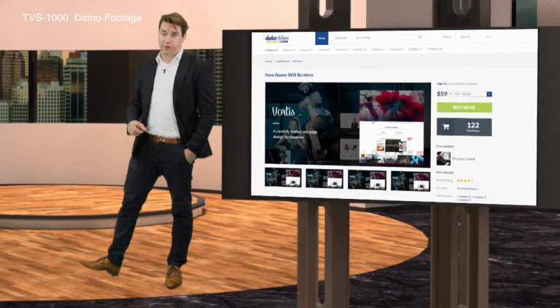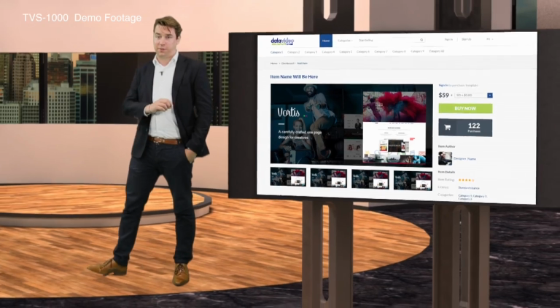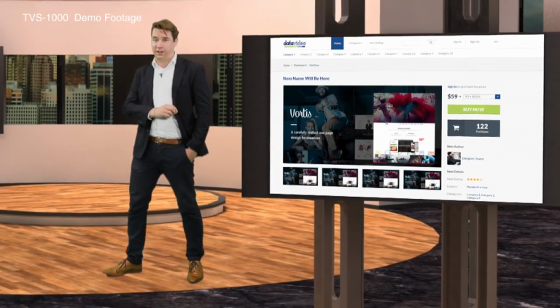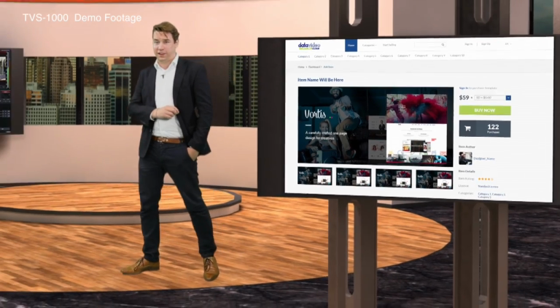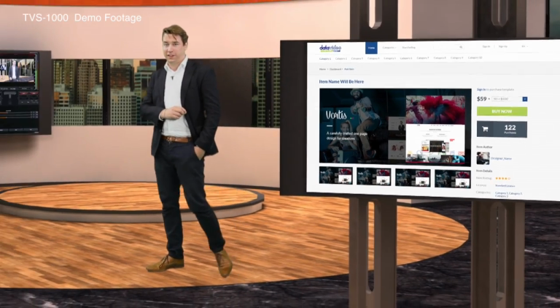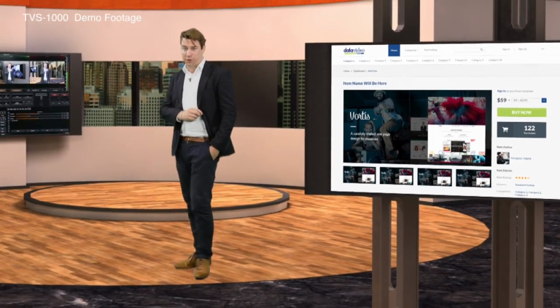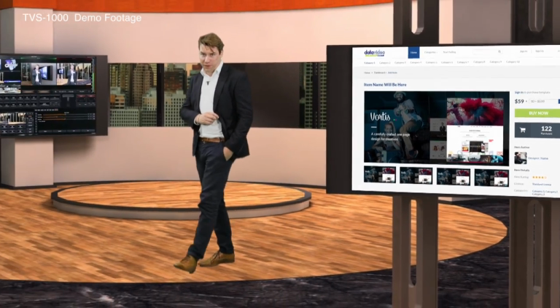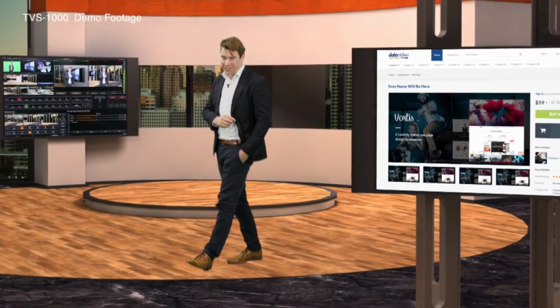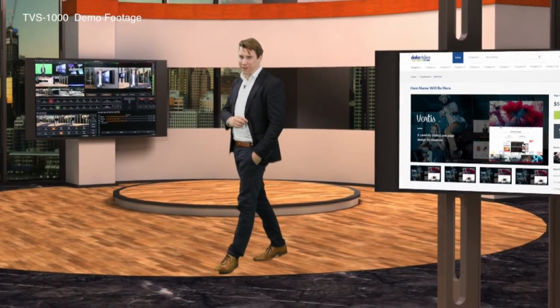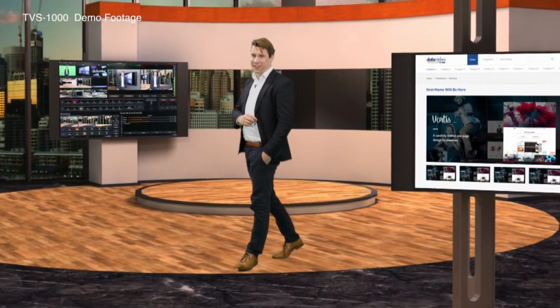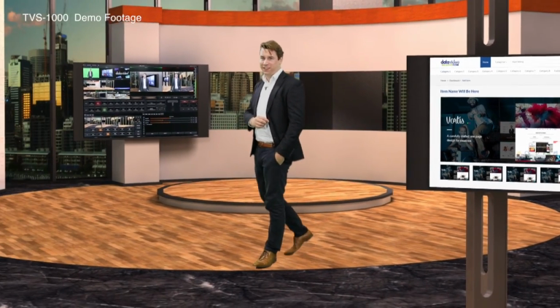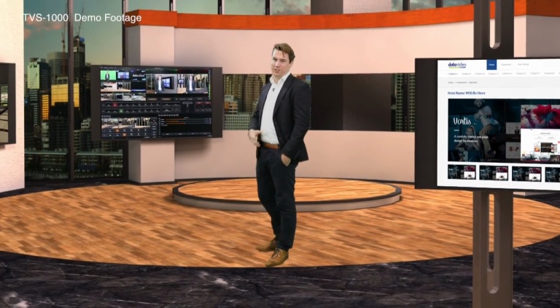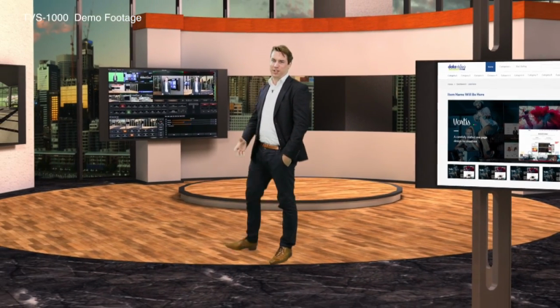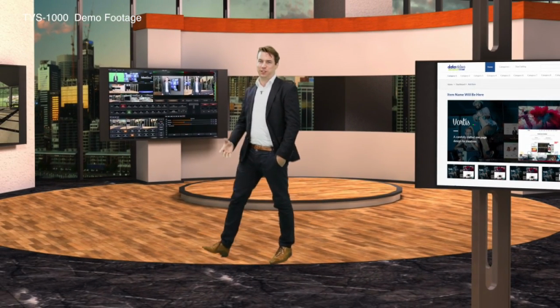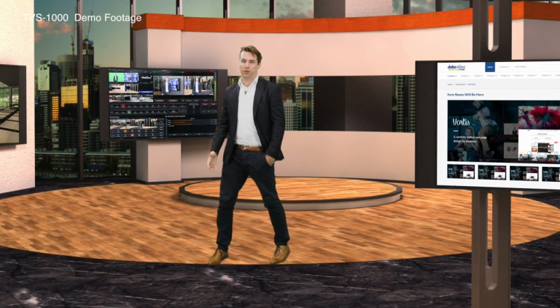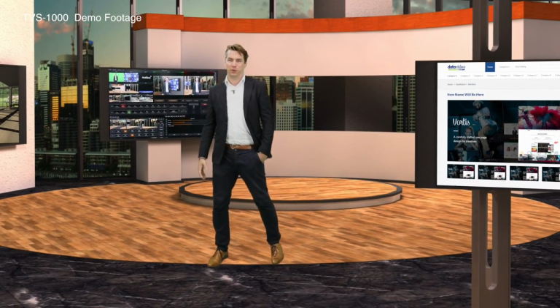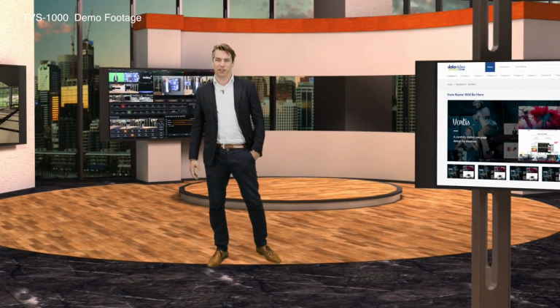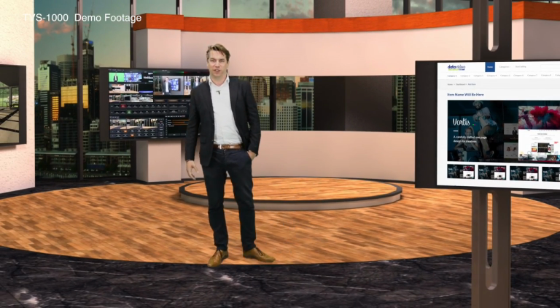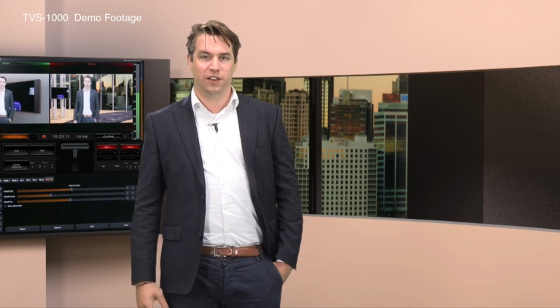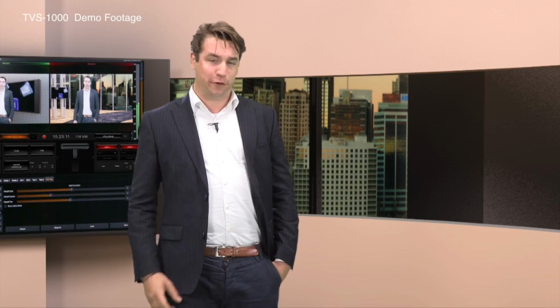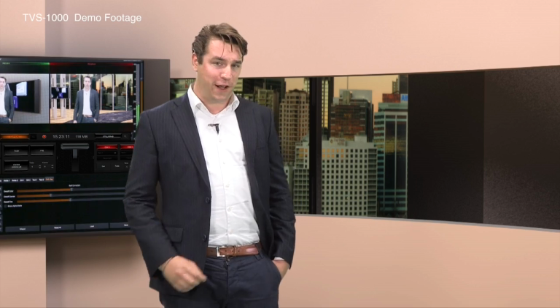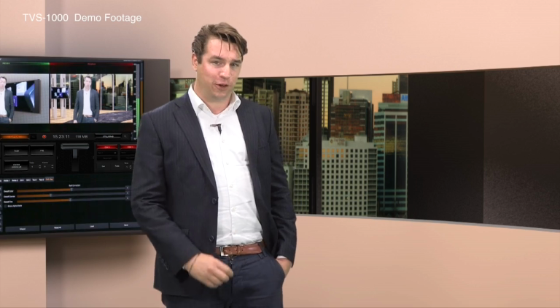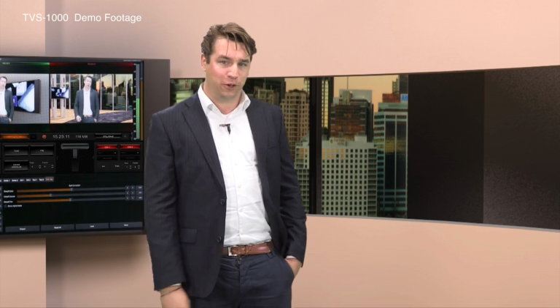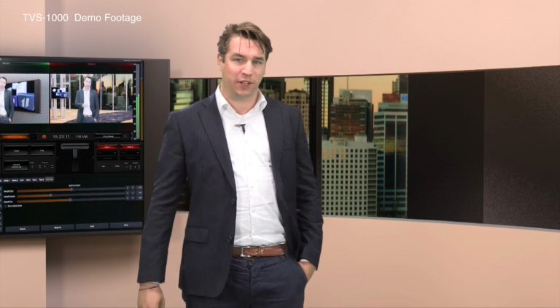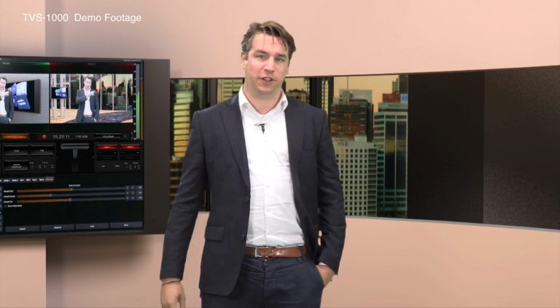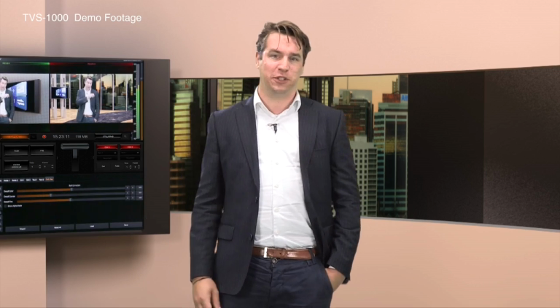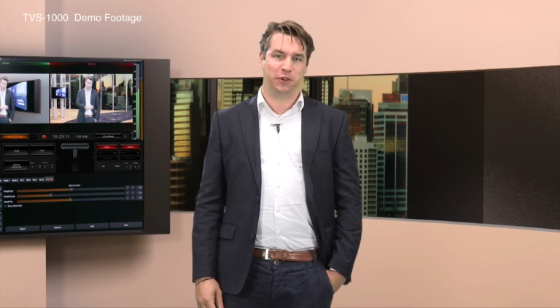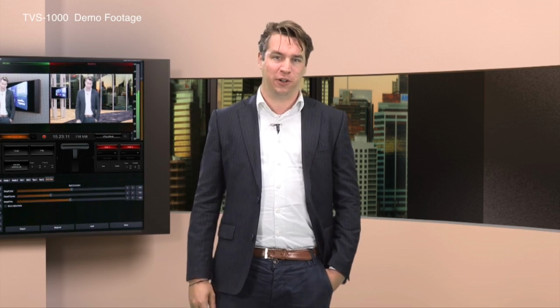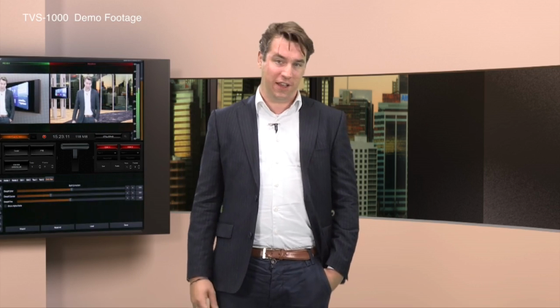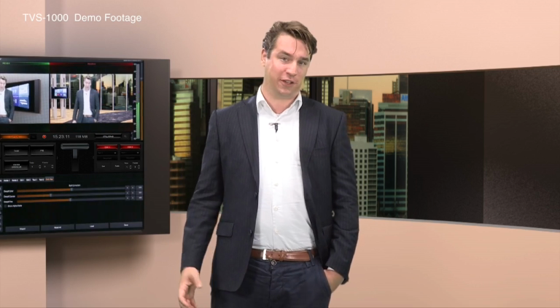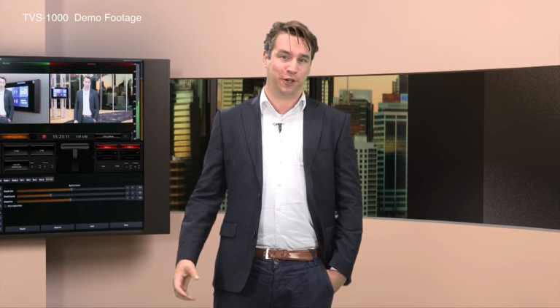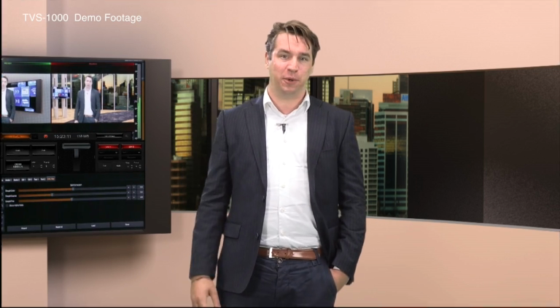So that's about it. To experience everything, you just need to work with it. Find your local Datavideo distributor and ask for a demo.